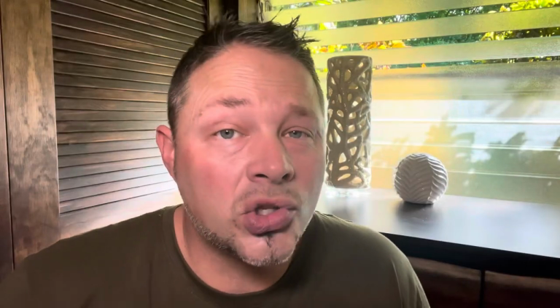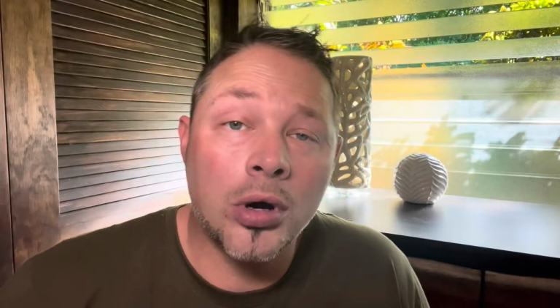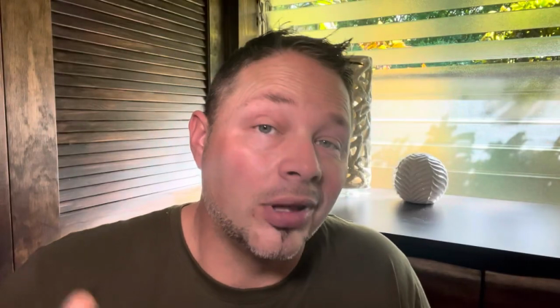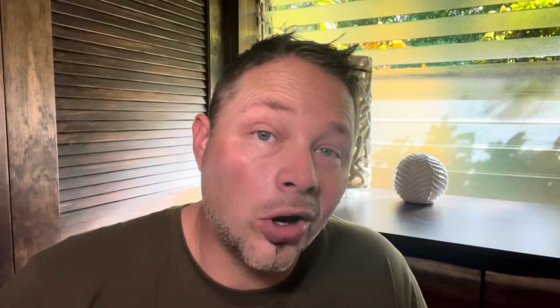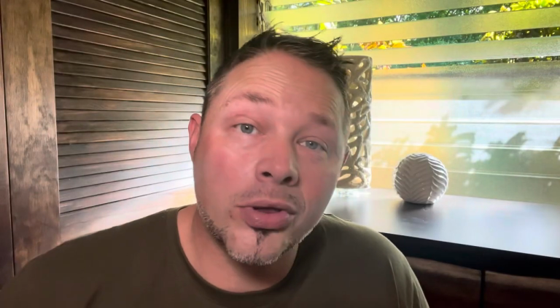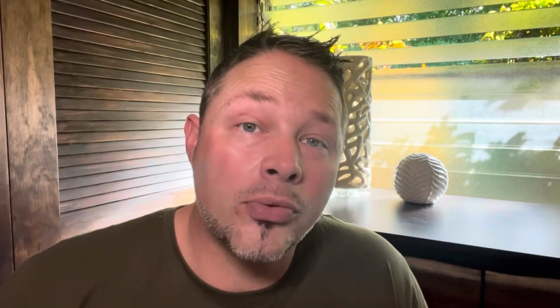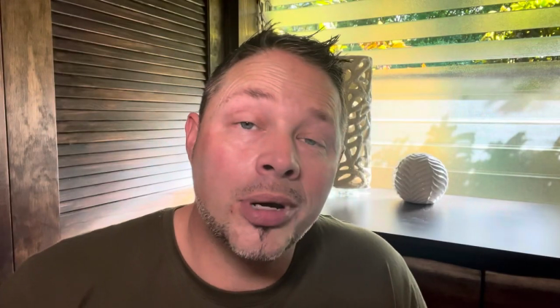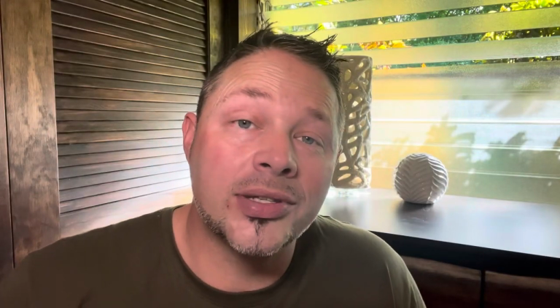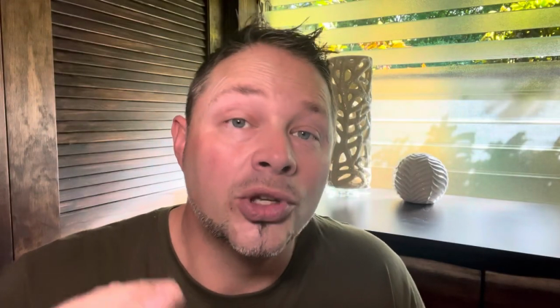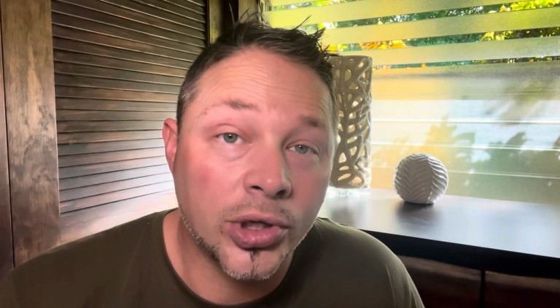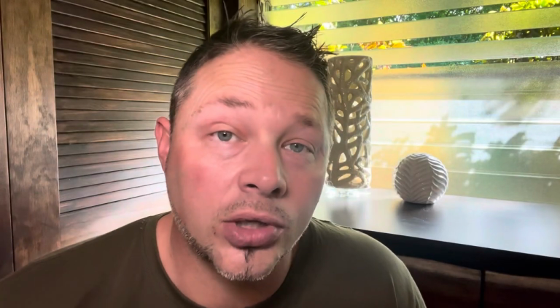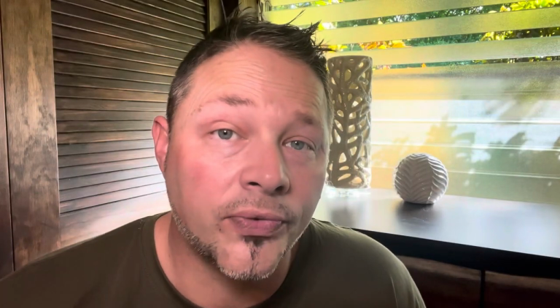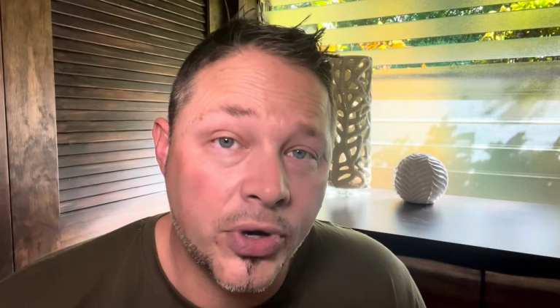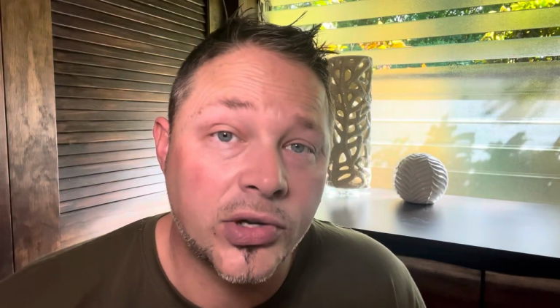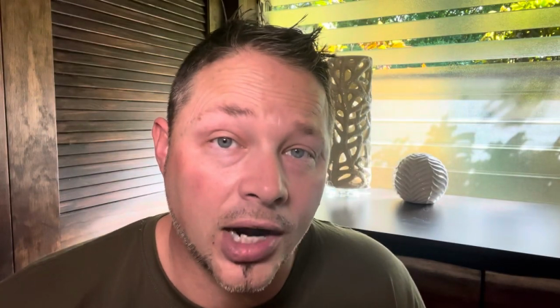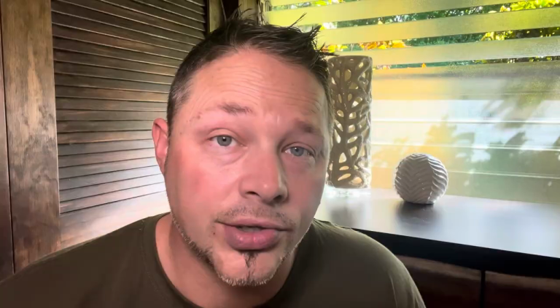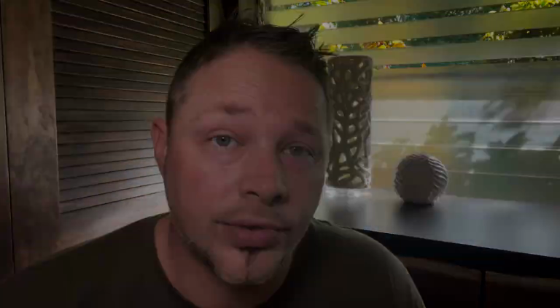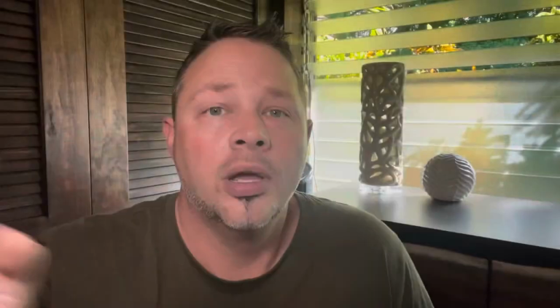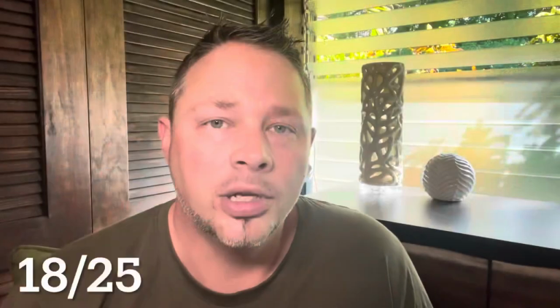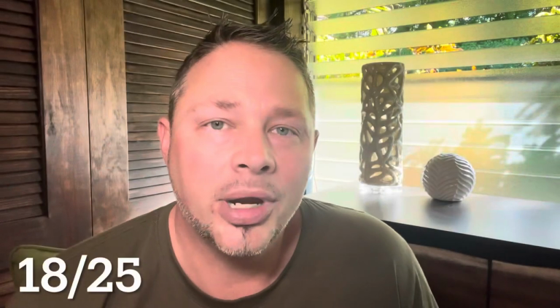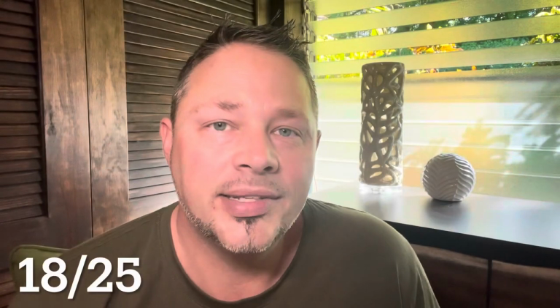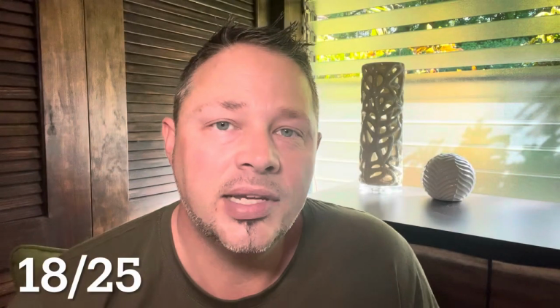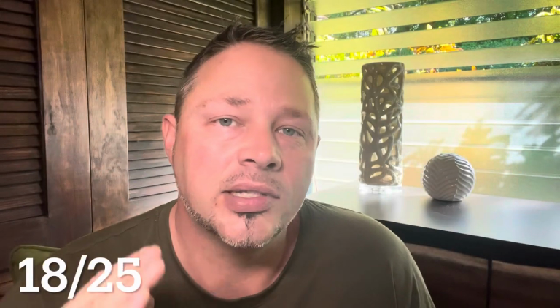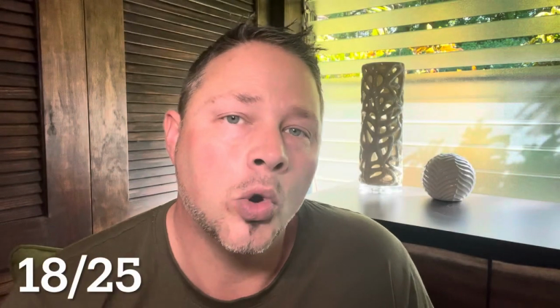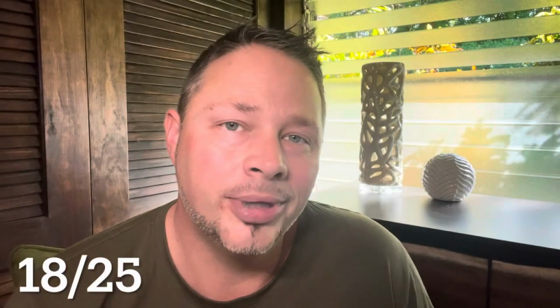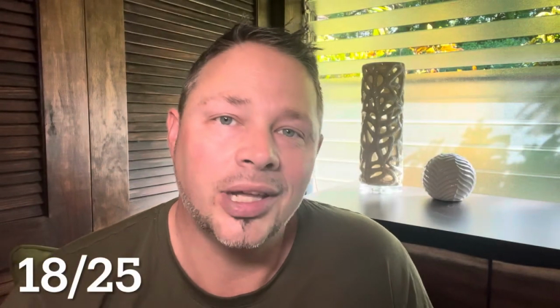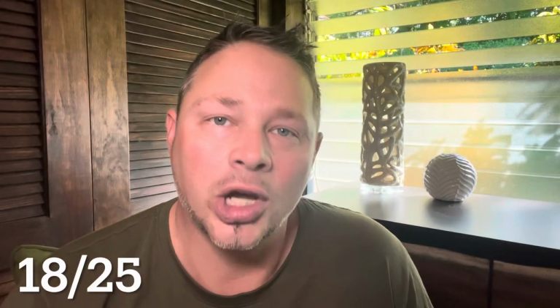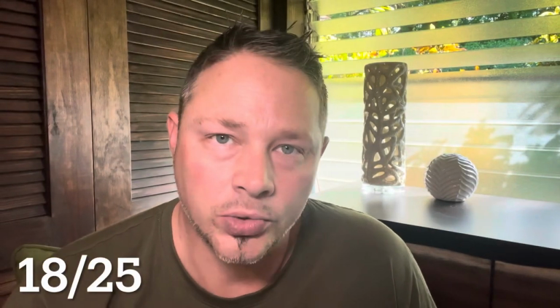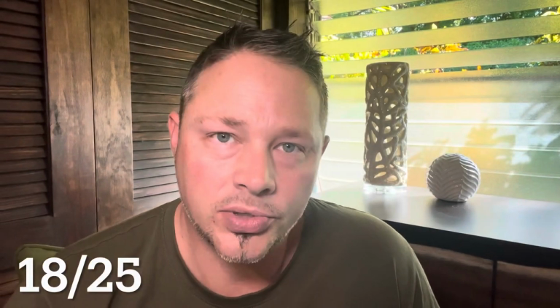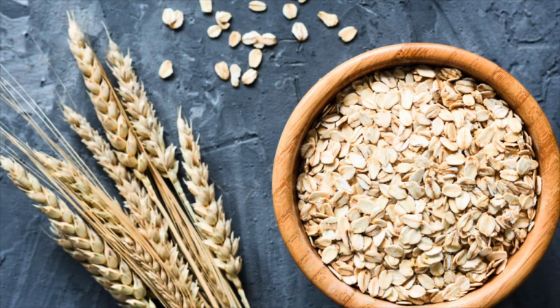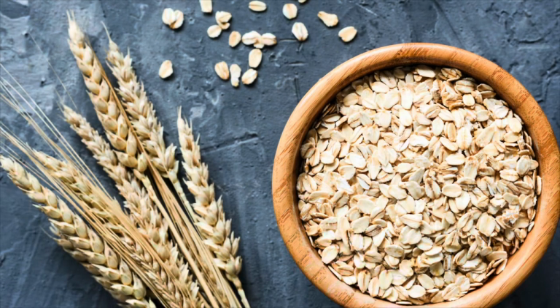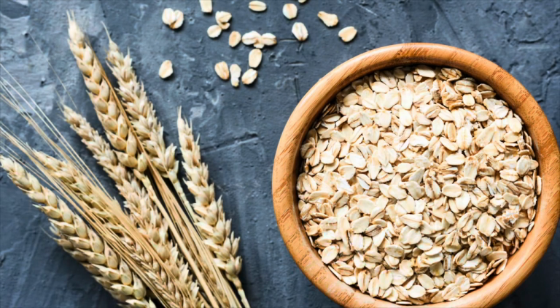Number seventeen is saltine crackers — or just crackers in general. Crackers can often be a super budget food, and if you want to store them longer than three months, you can also freeze them.